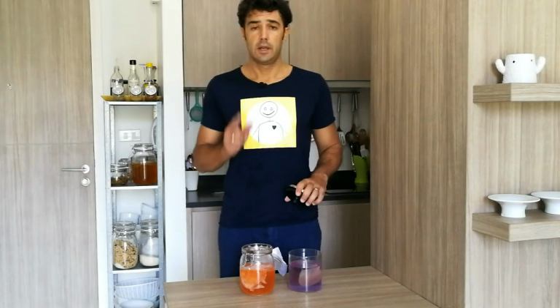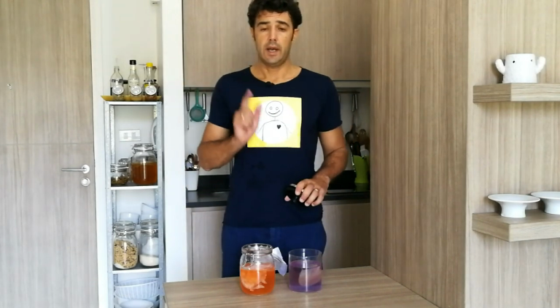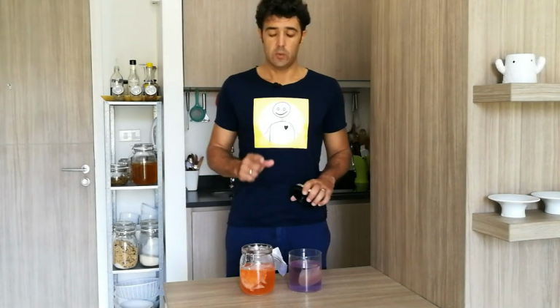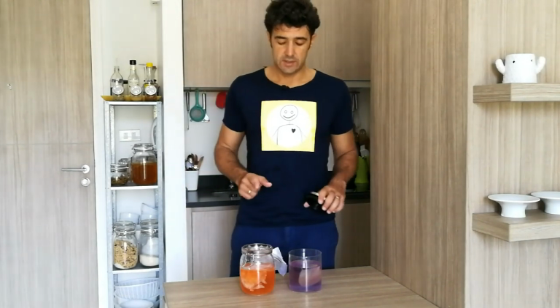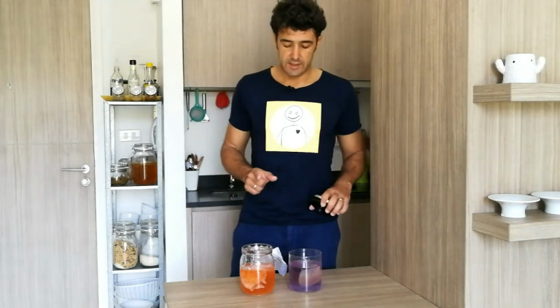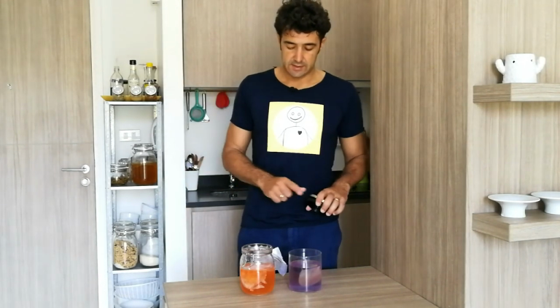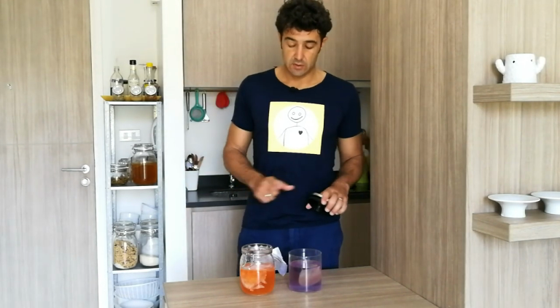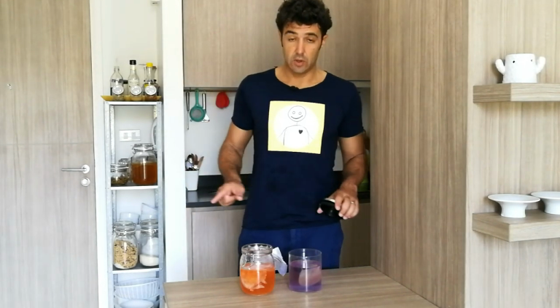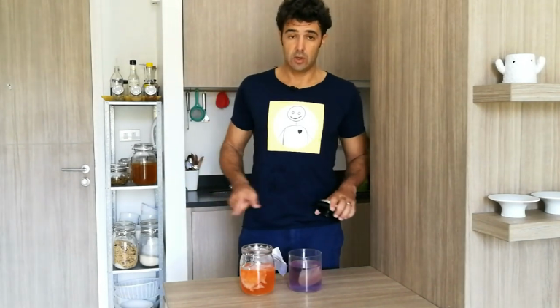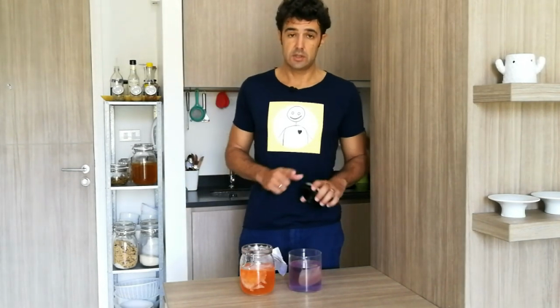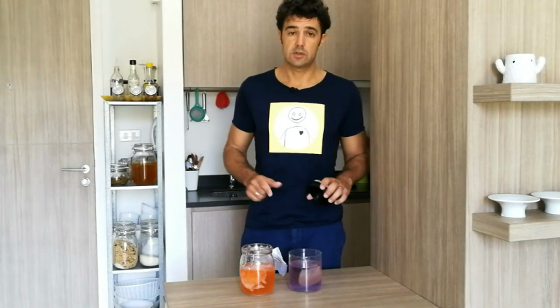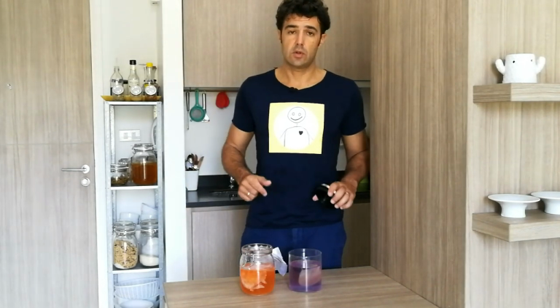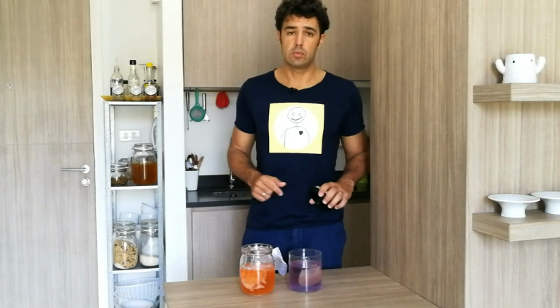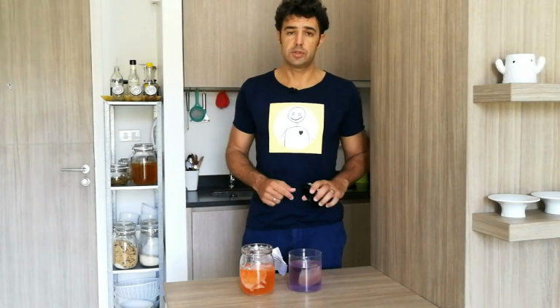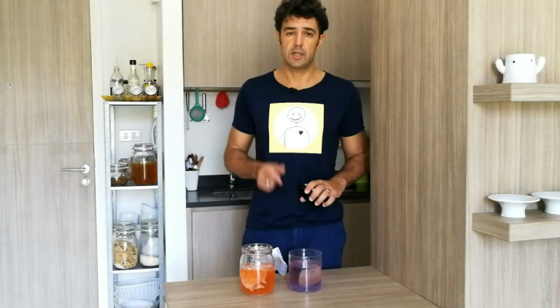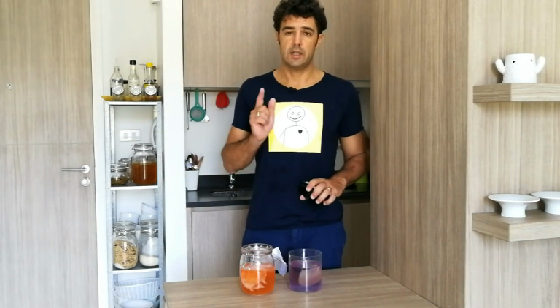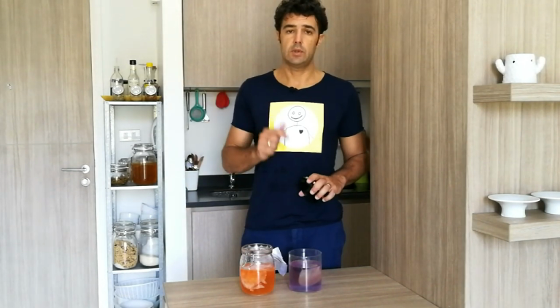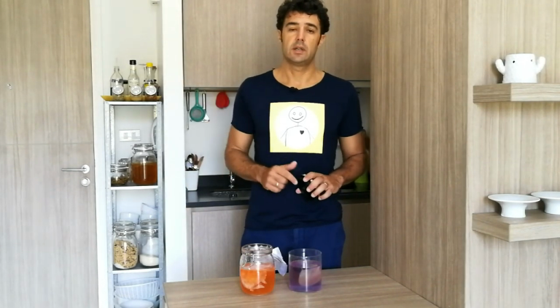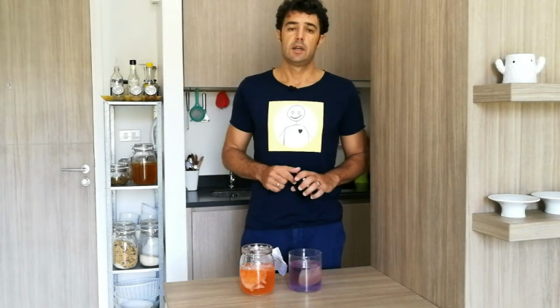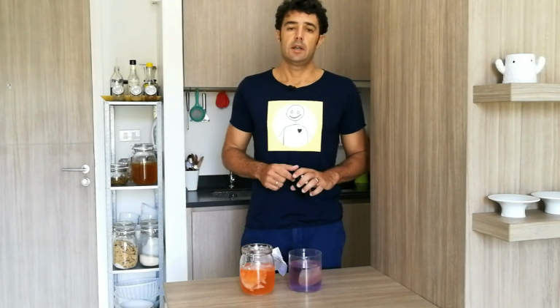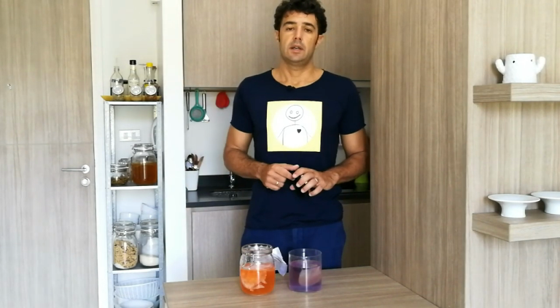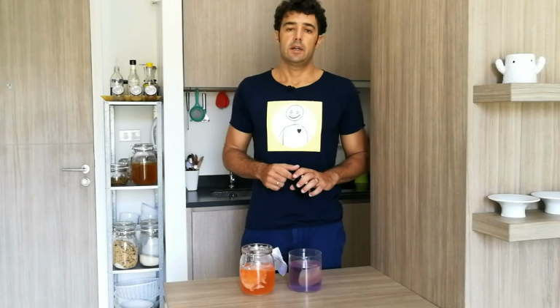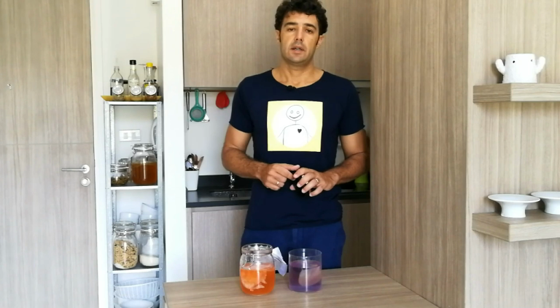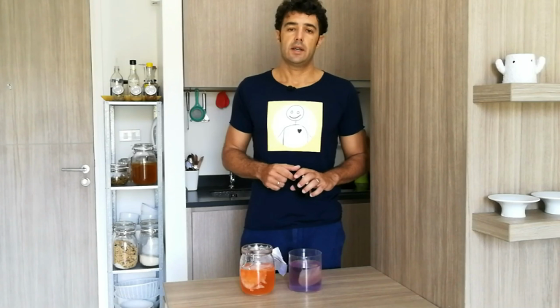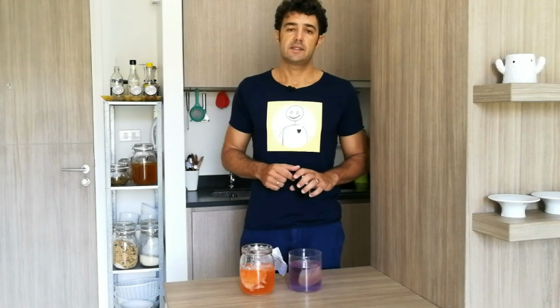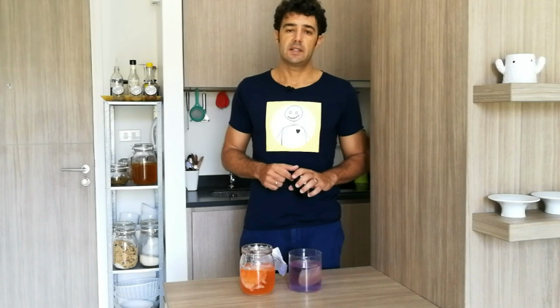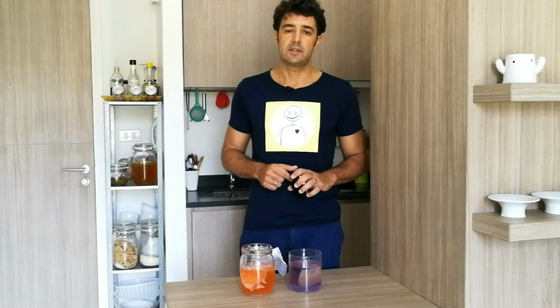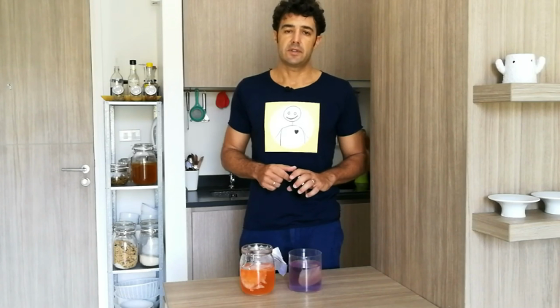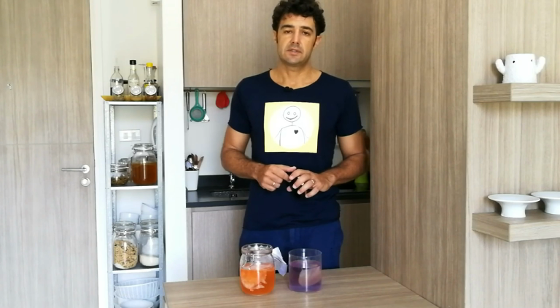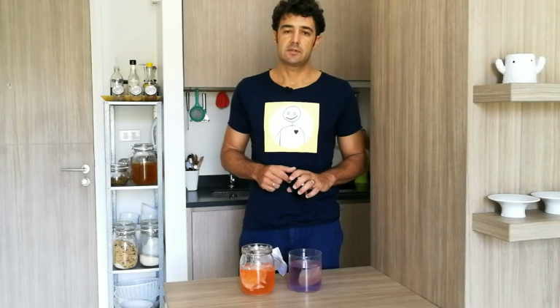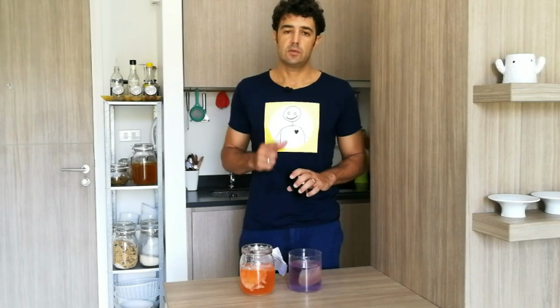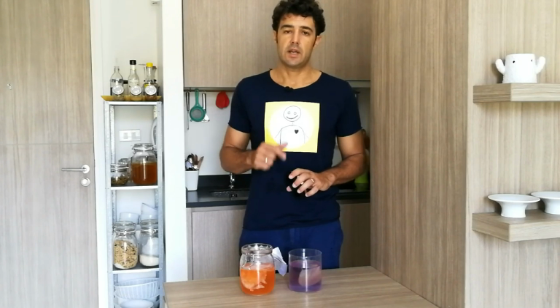I will taste all this kombucha and we can see the differences together.